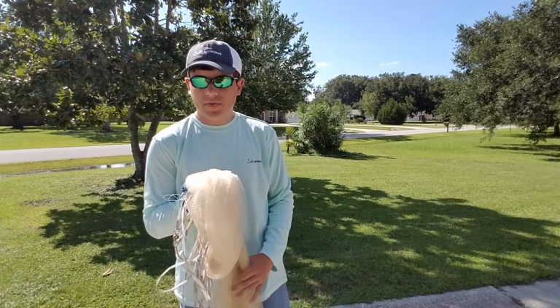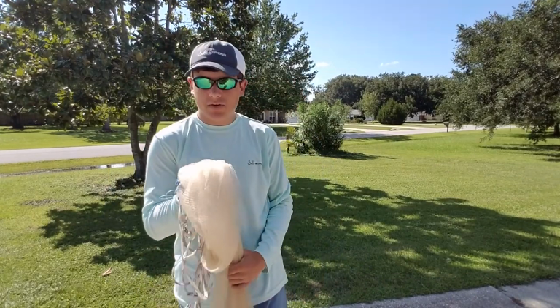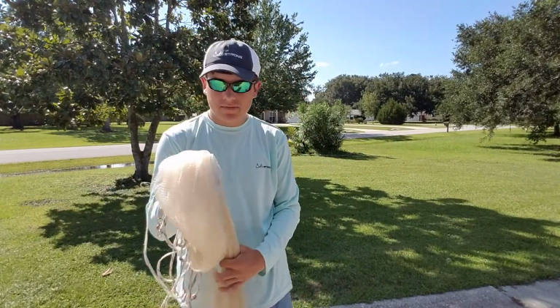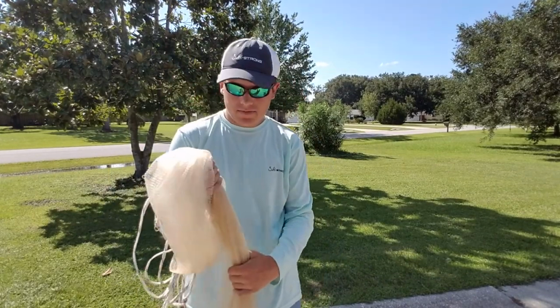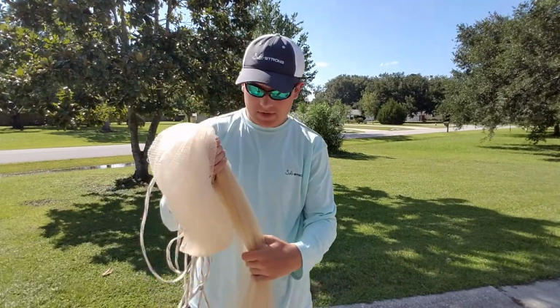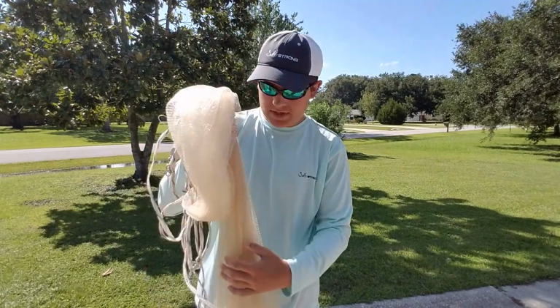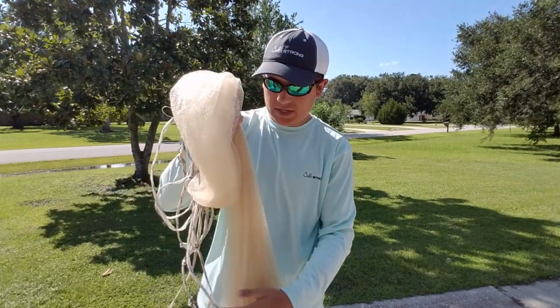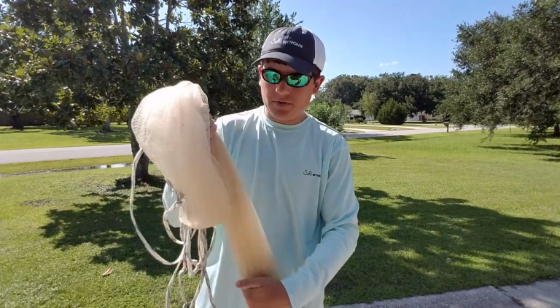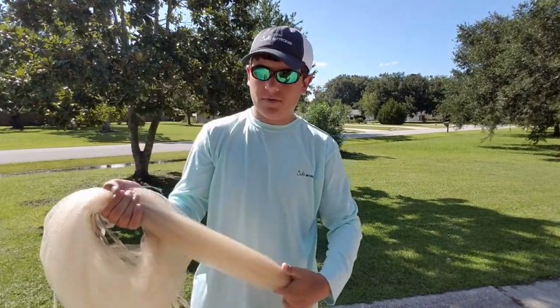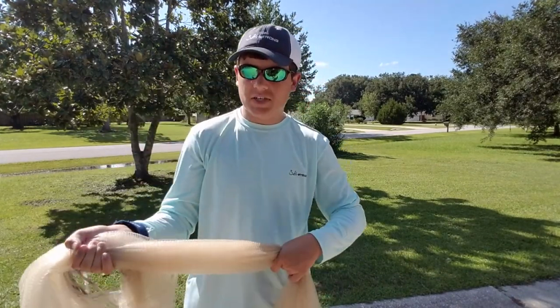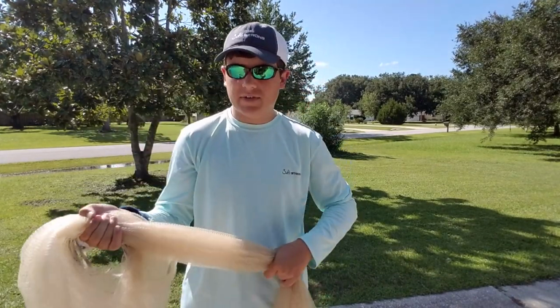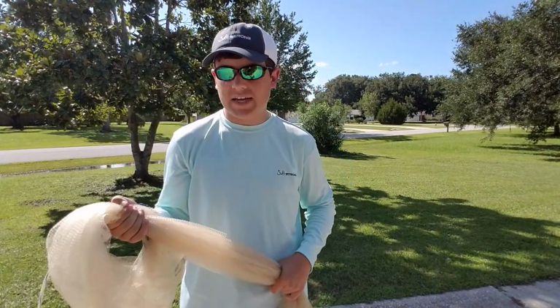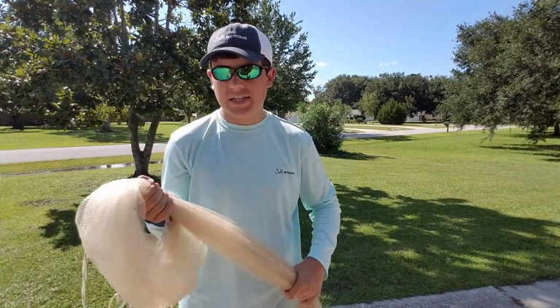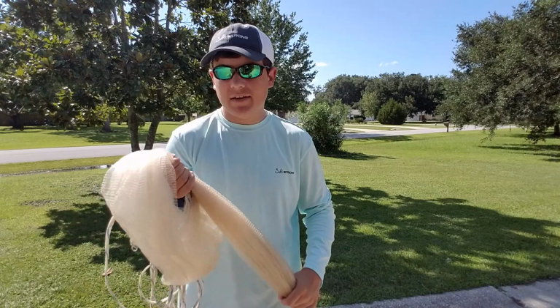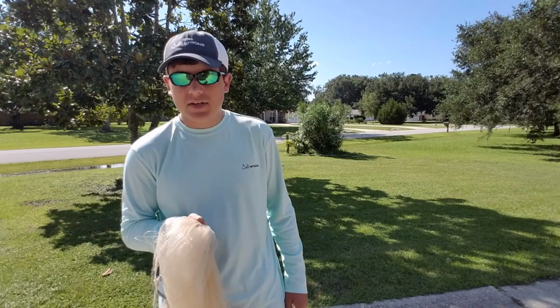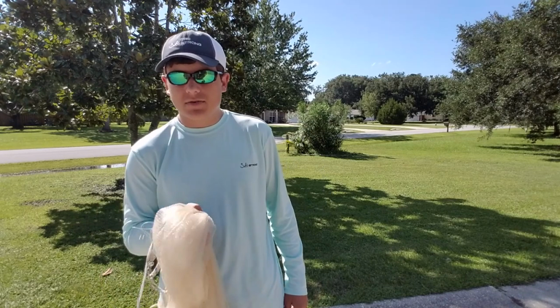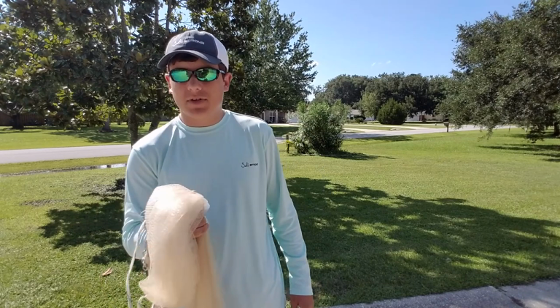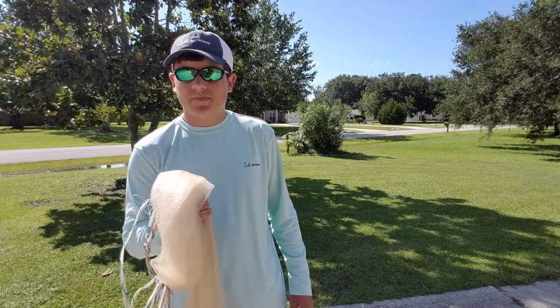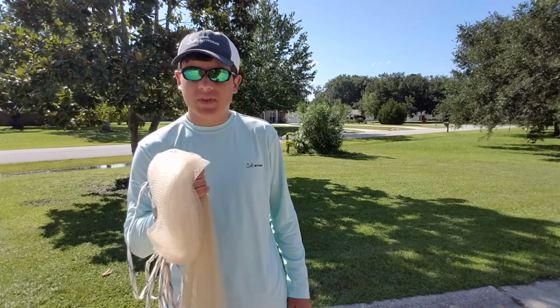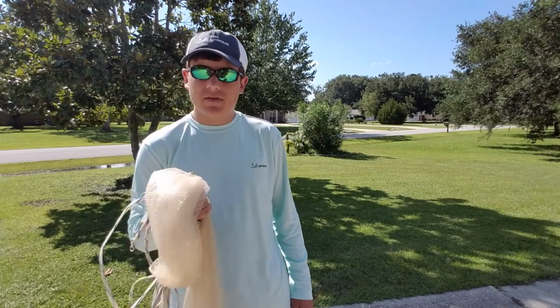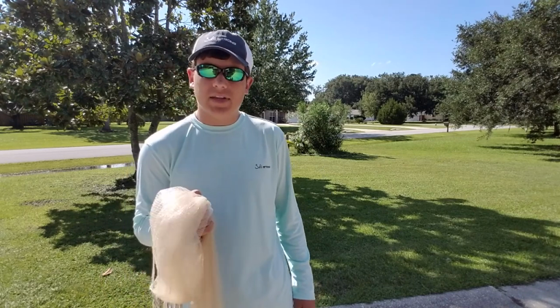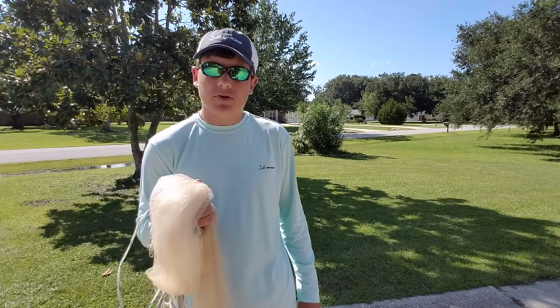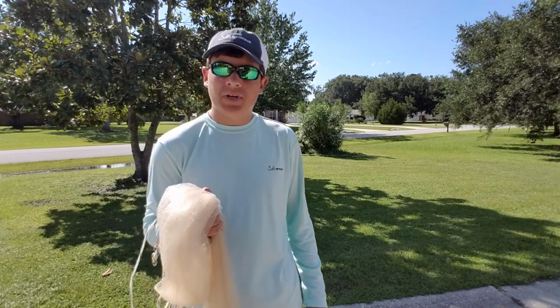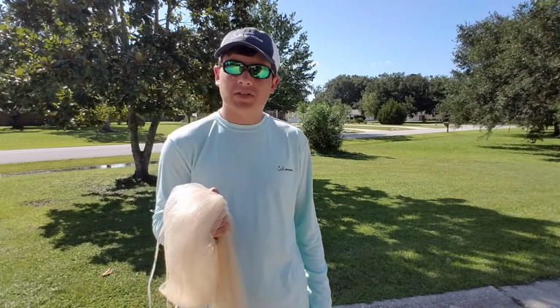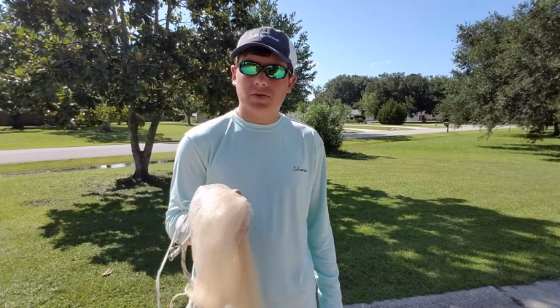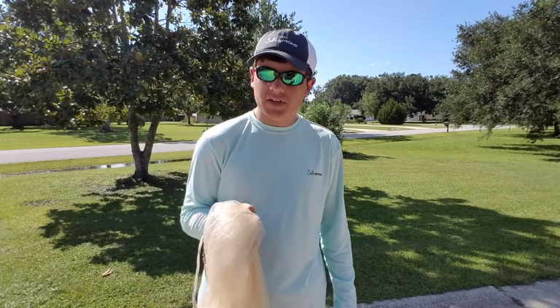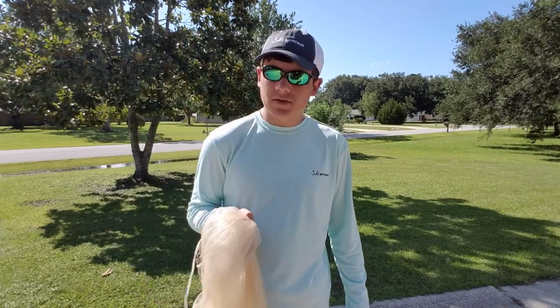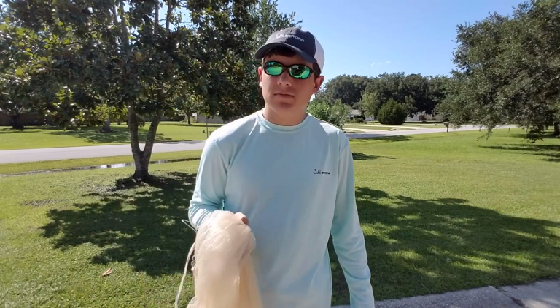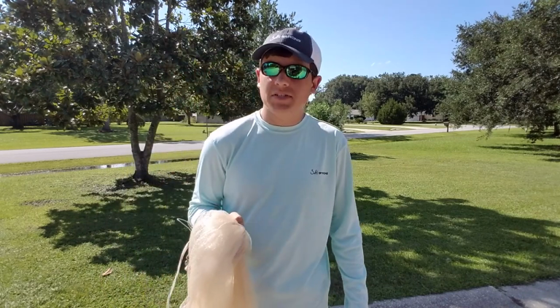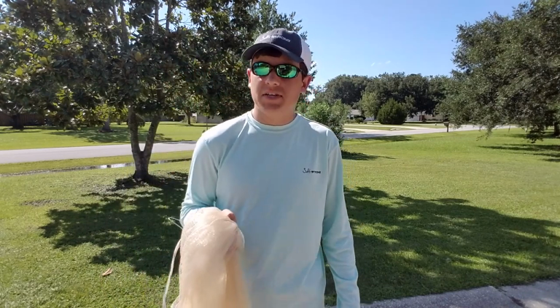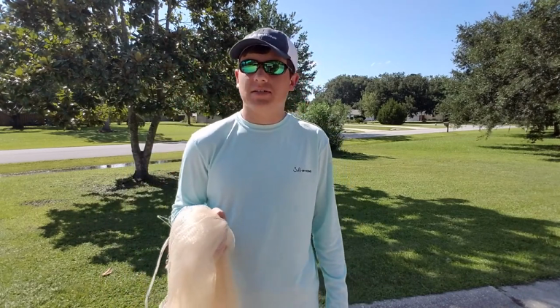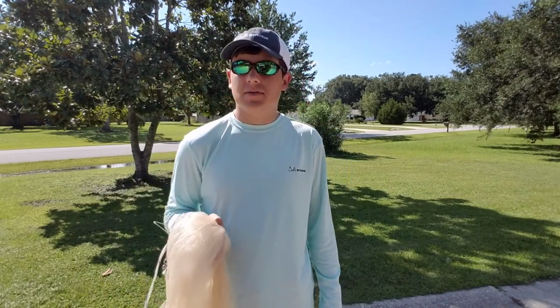Alright guys, hope you enjoyed the video. That's how you throw a six-foot cast net. Hope you guys enjoyed the video — see you guys later.